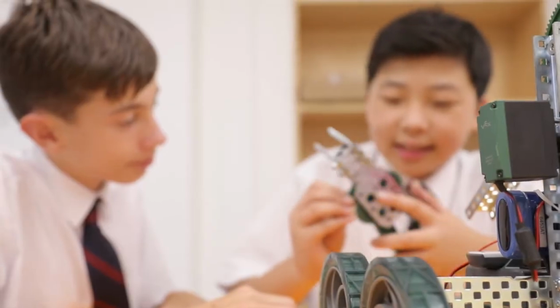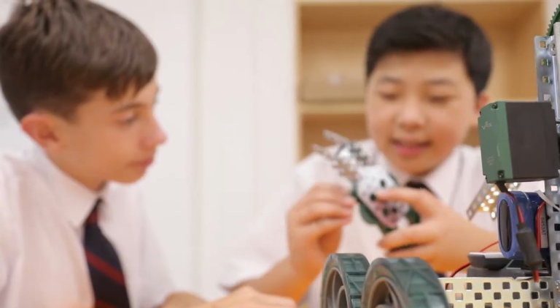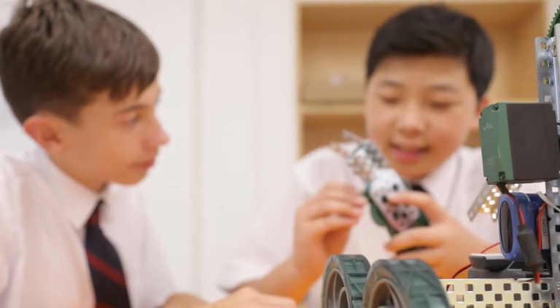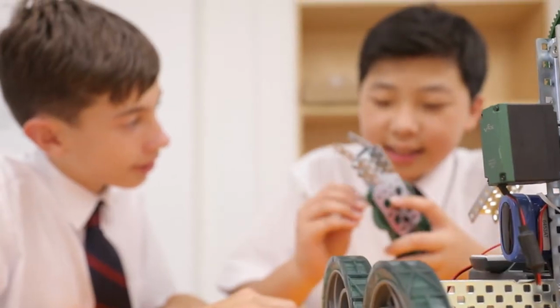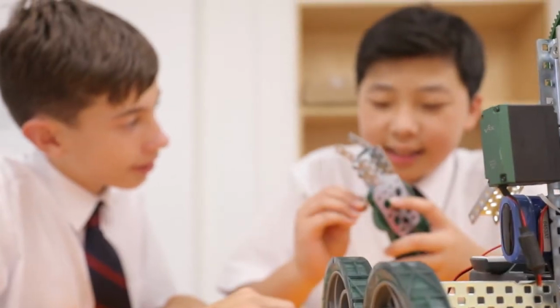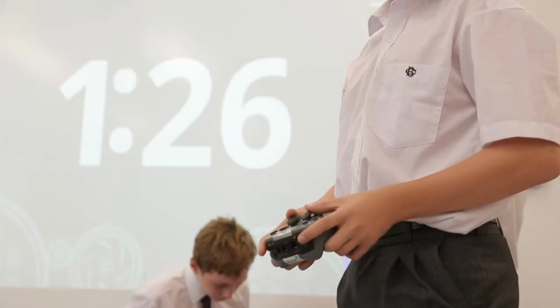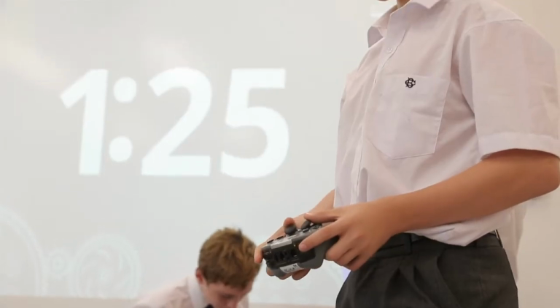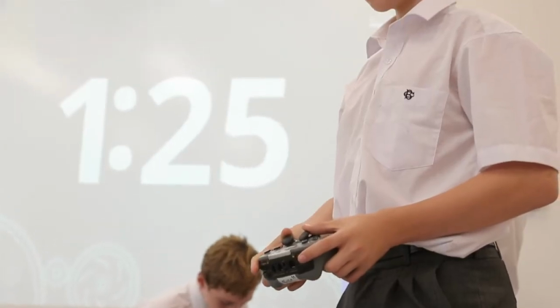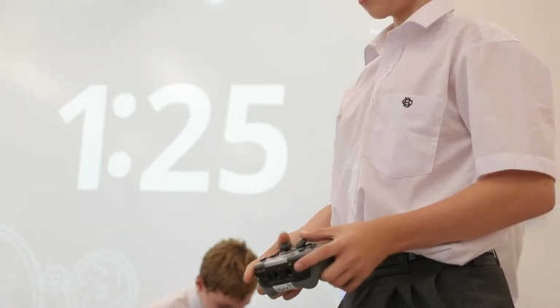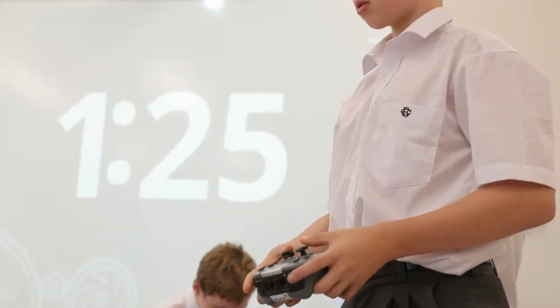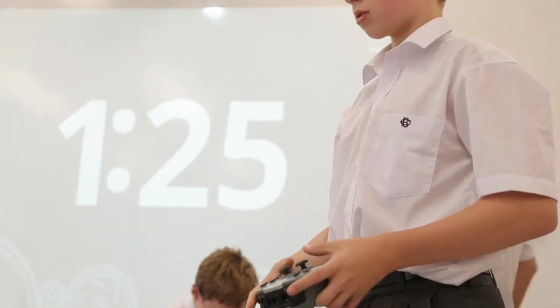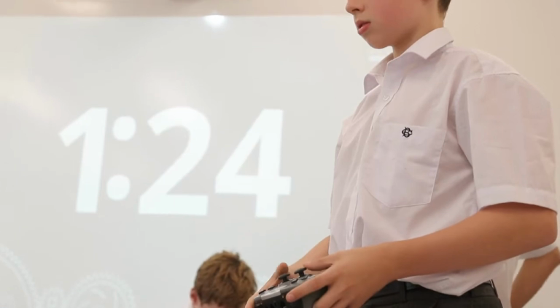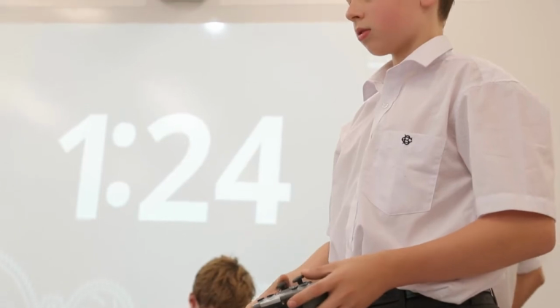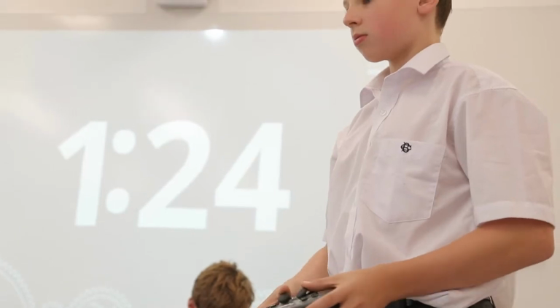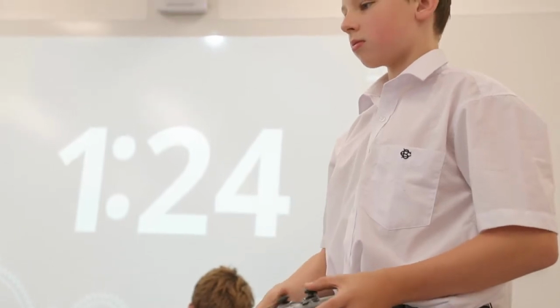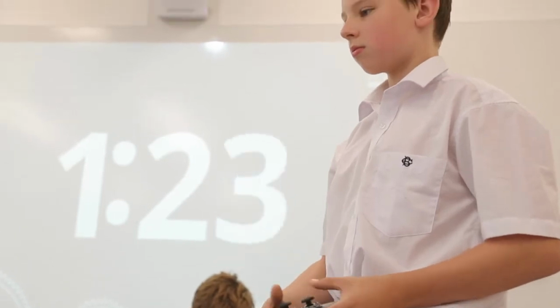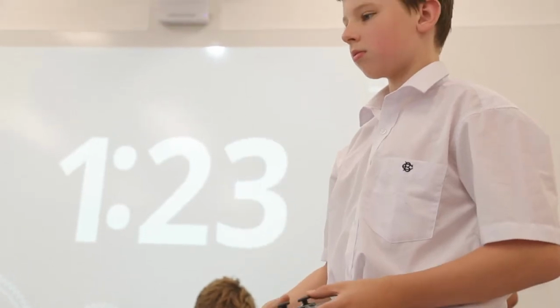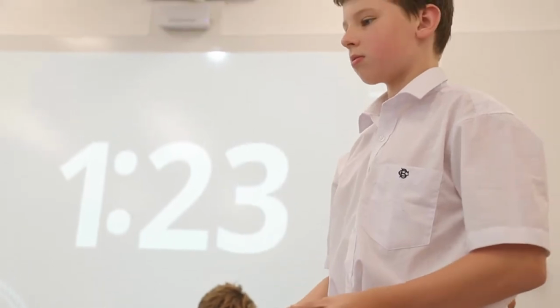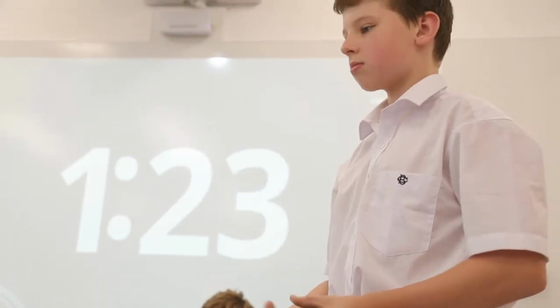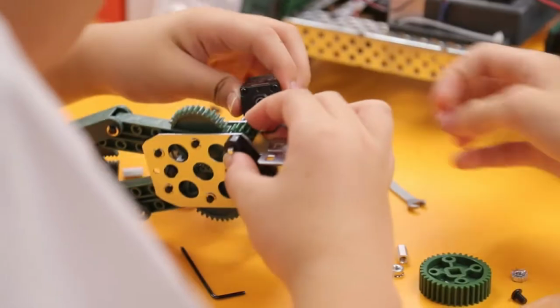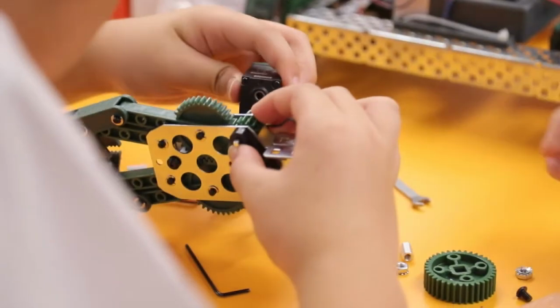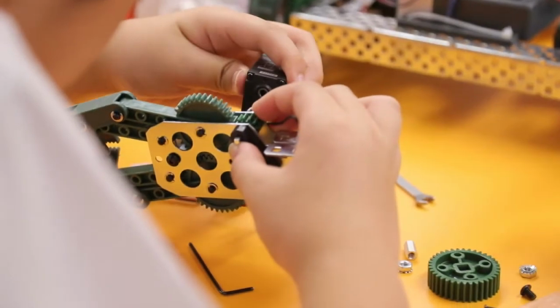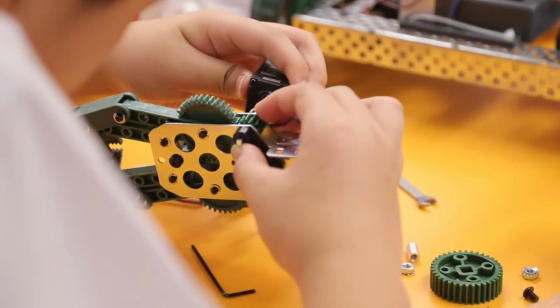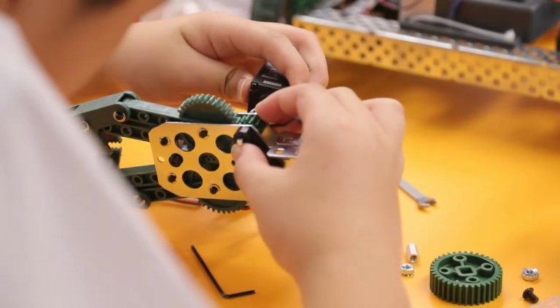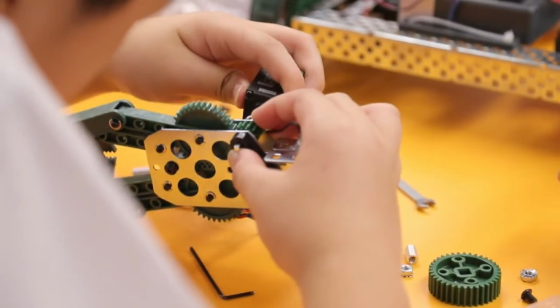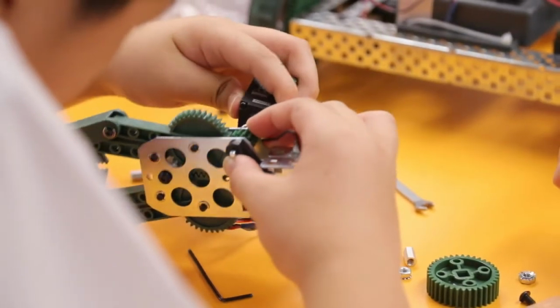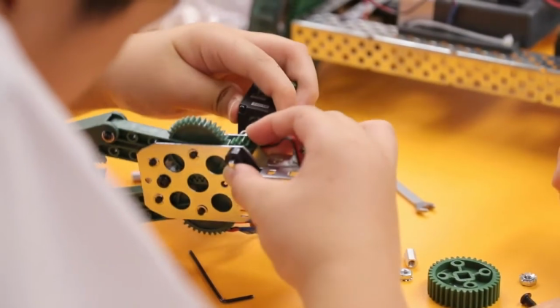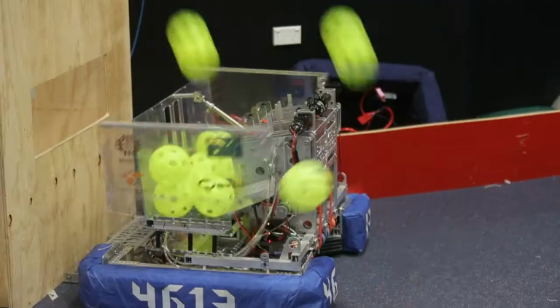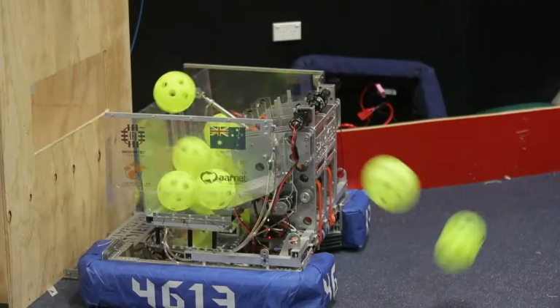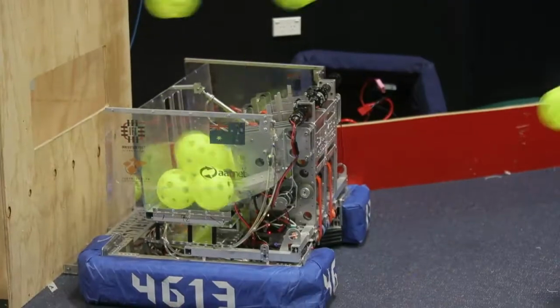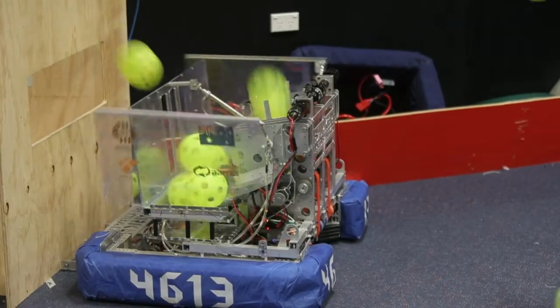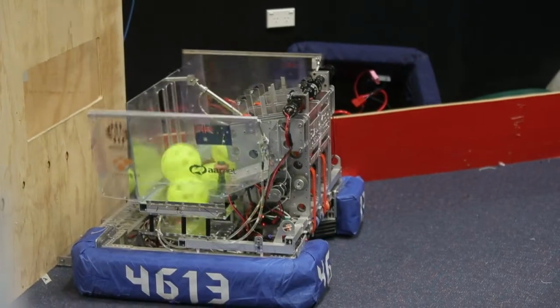Our robotics program continues to grow with coding, VEX and FIRST Robotics programs running across the school from year 7 to 12.